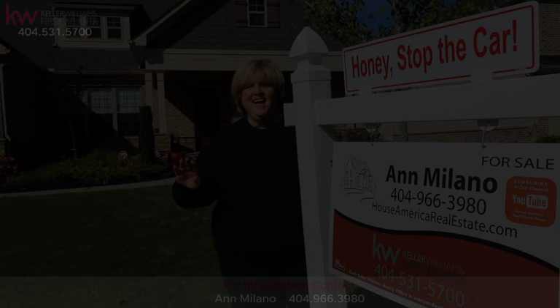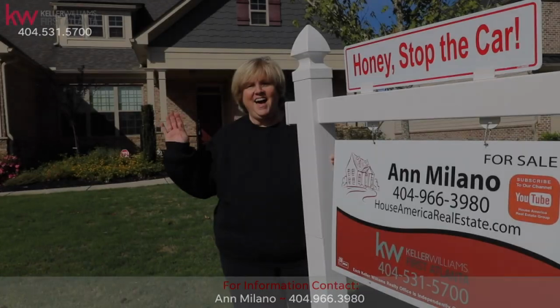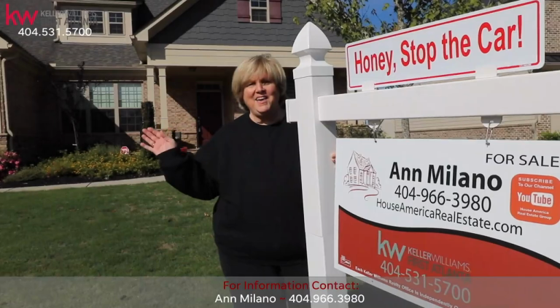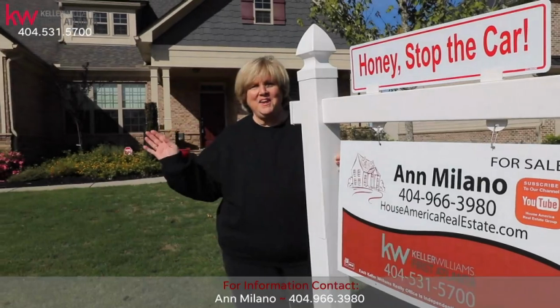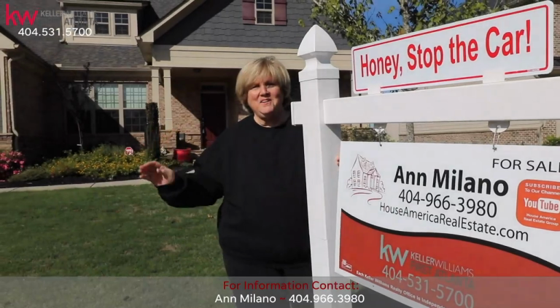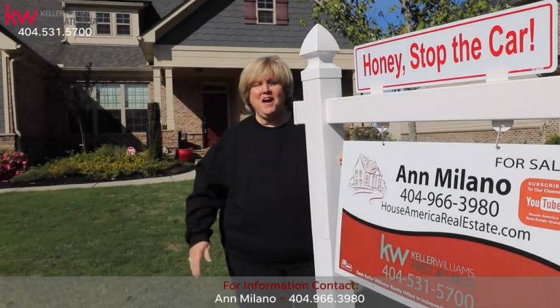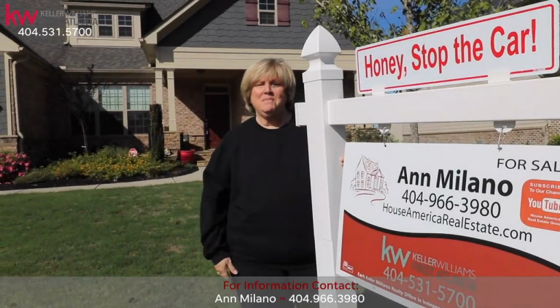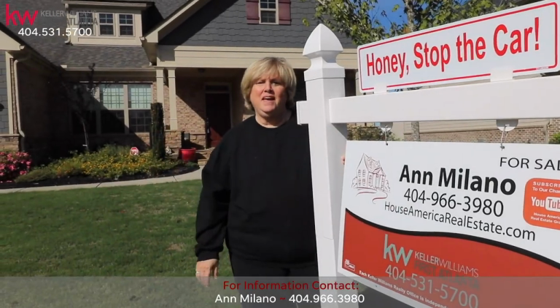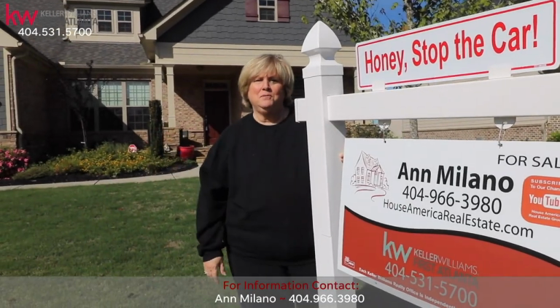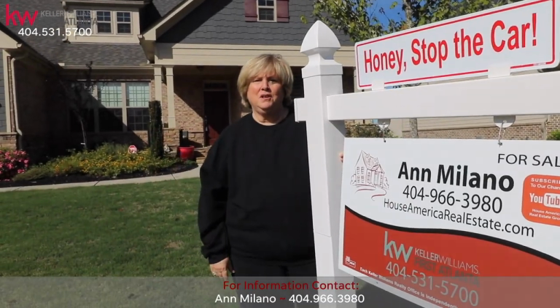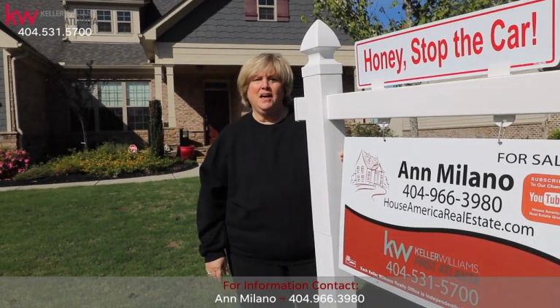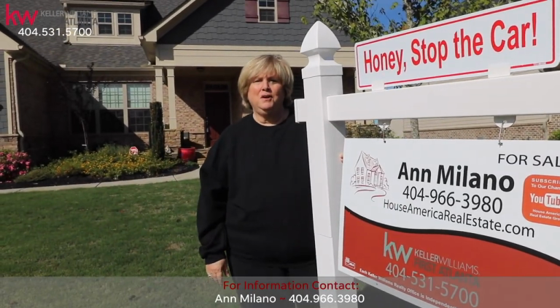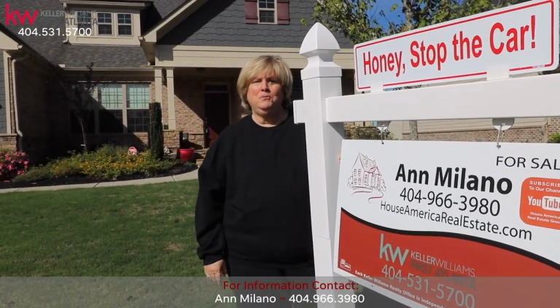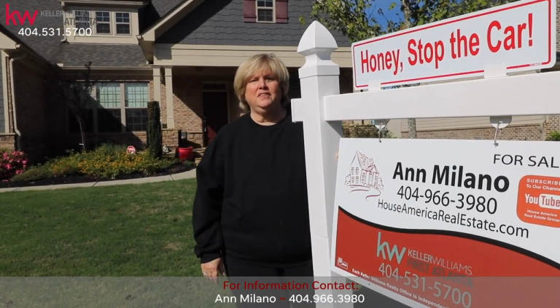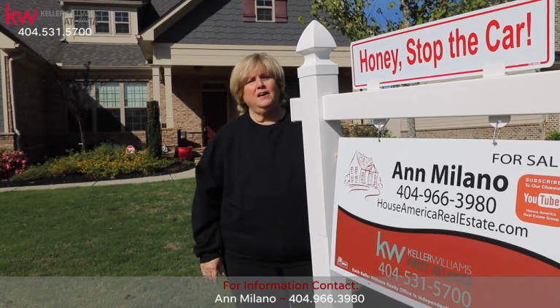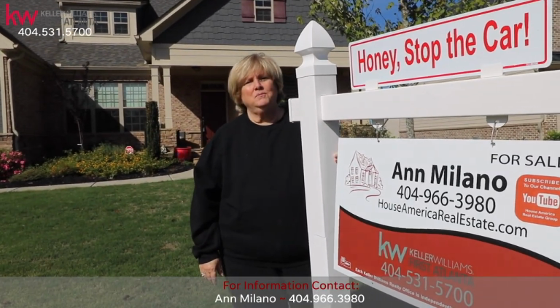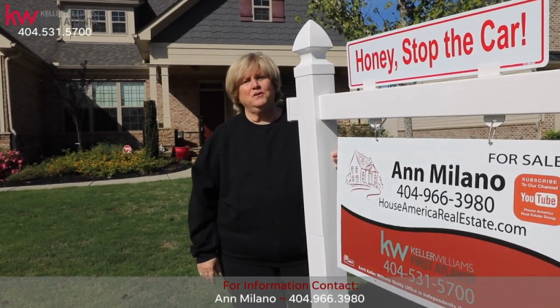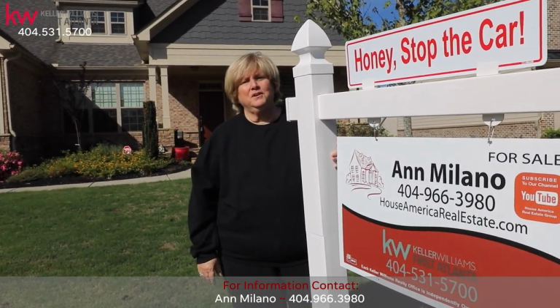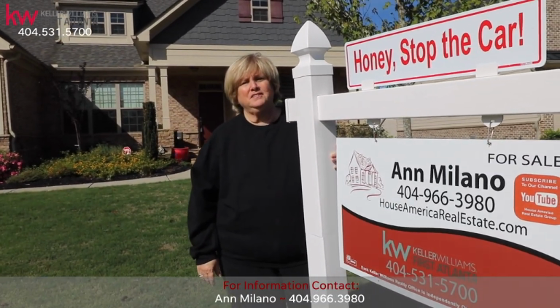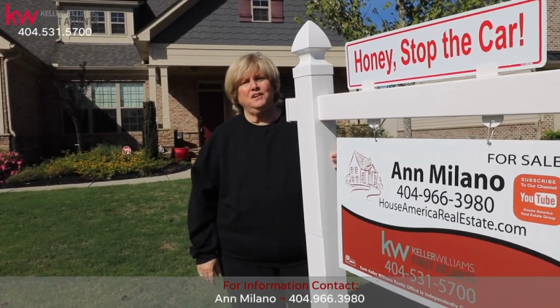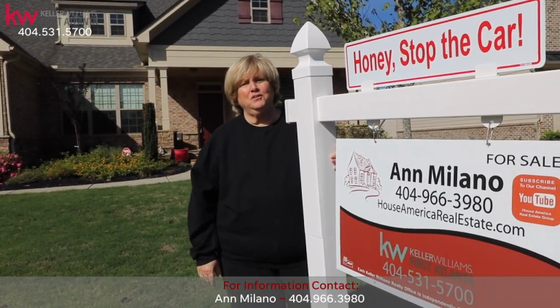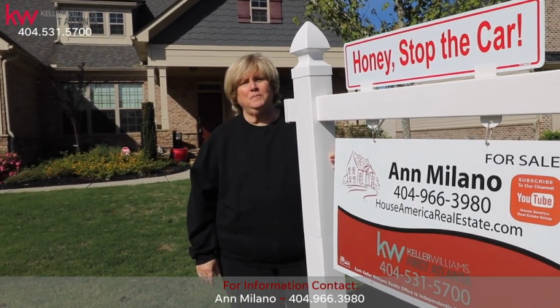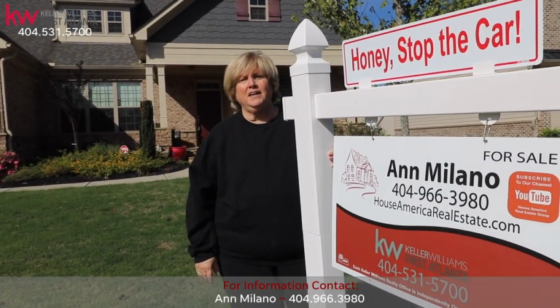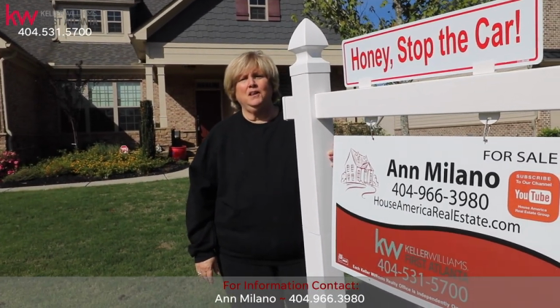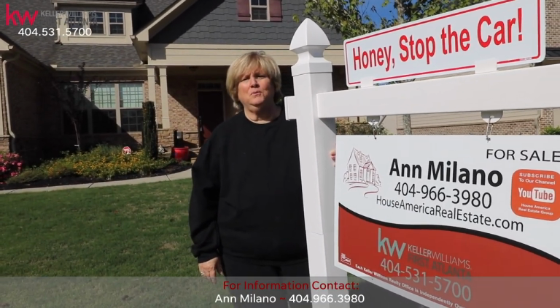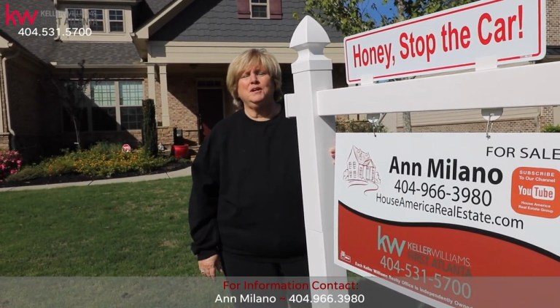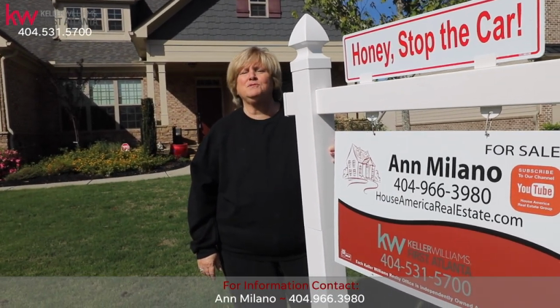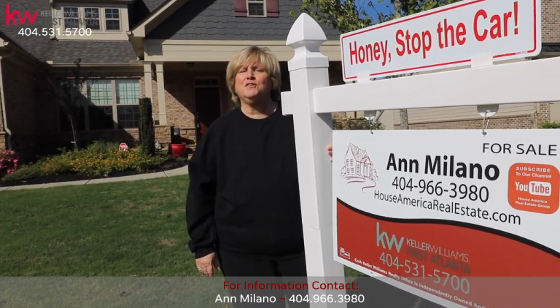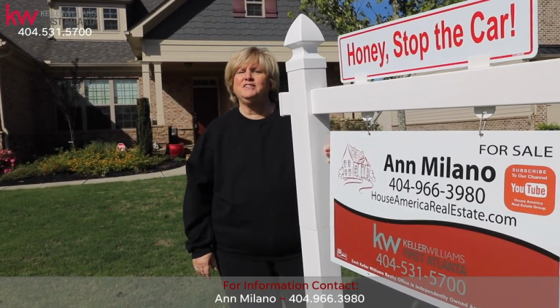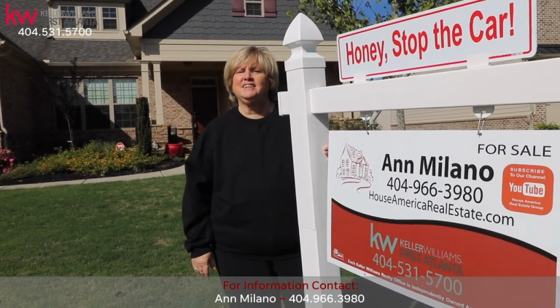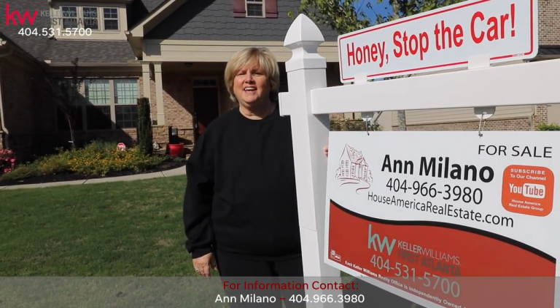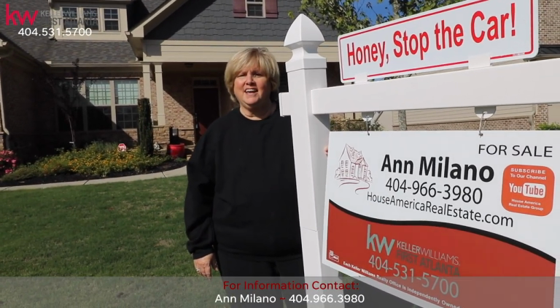Hi there, I'm Anne Milano with House of Medical Real Estate Group at Keller Williams First Atlanta.